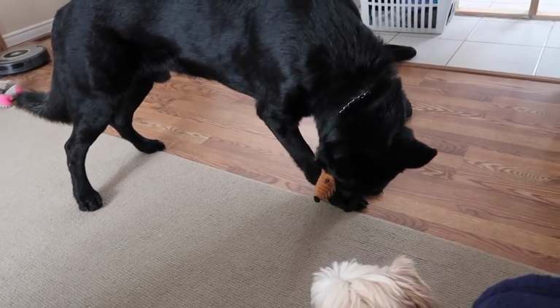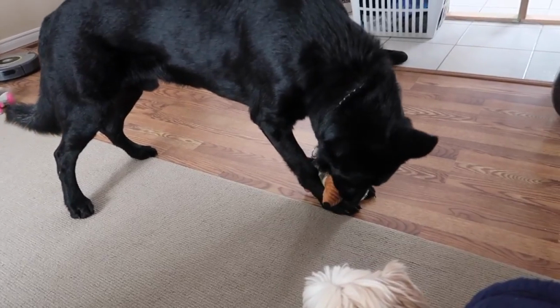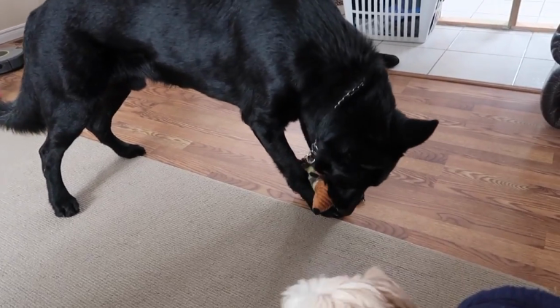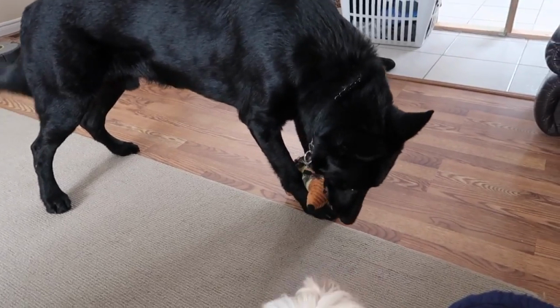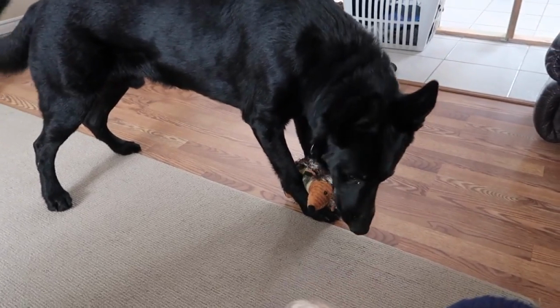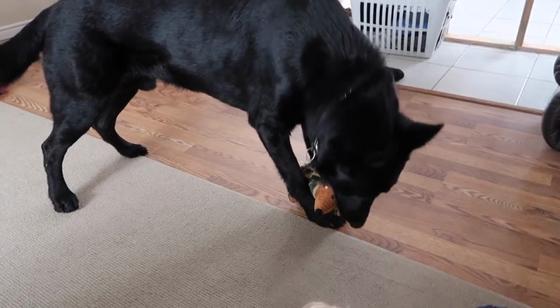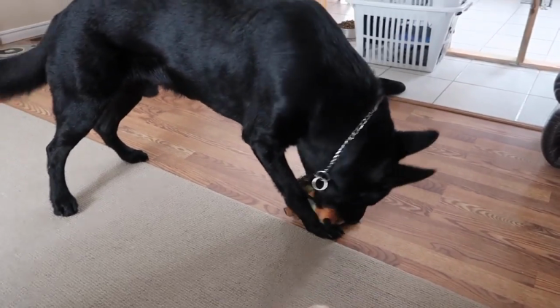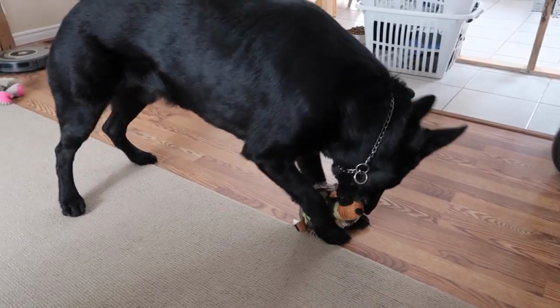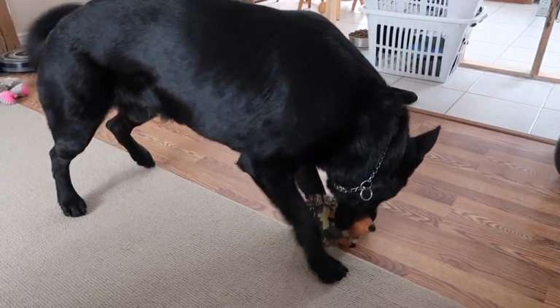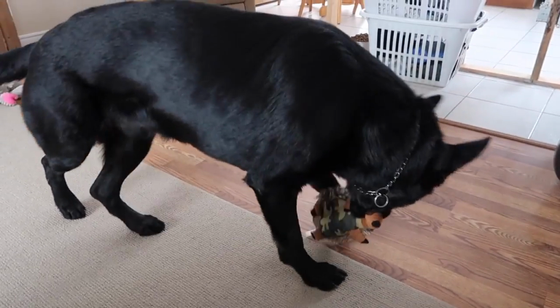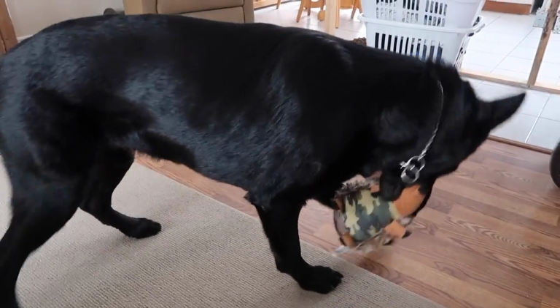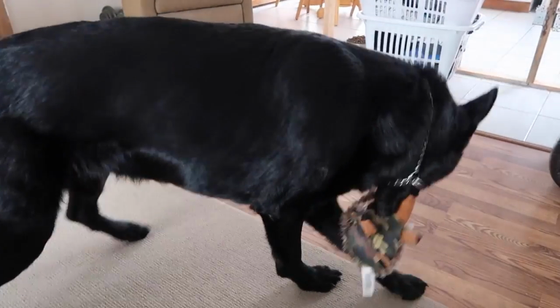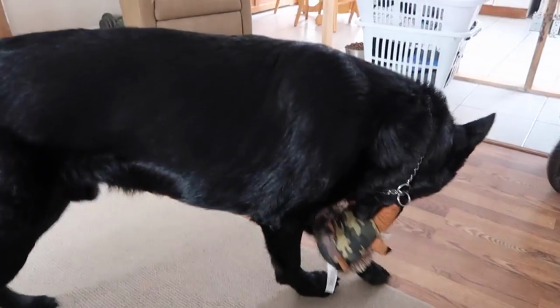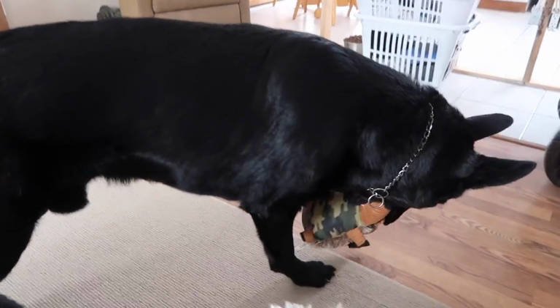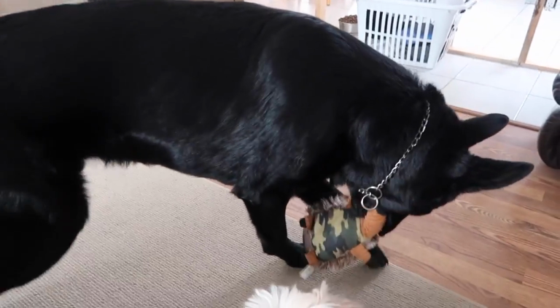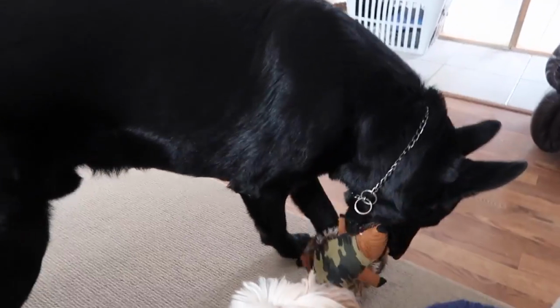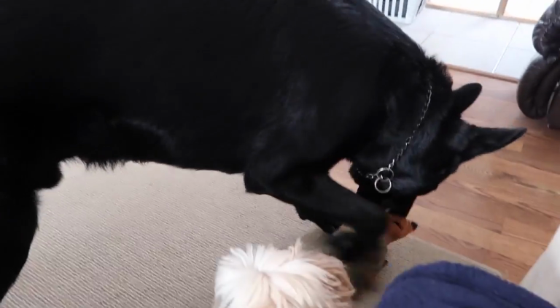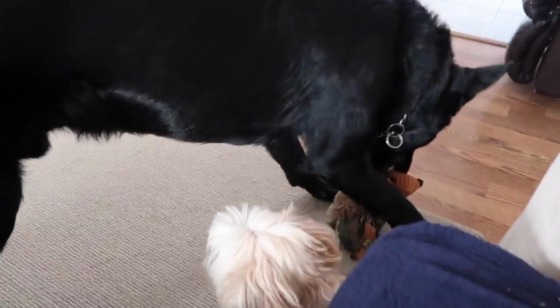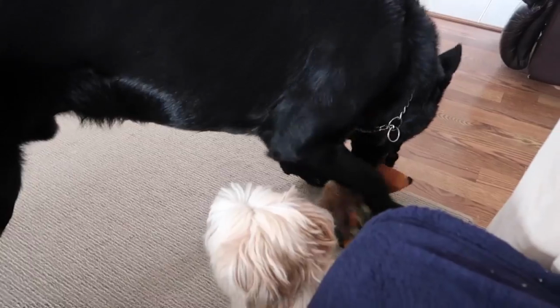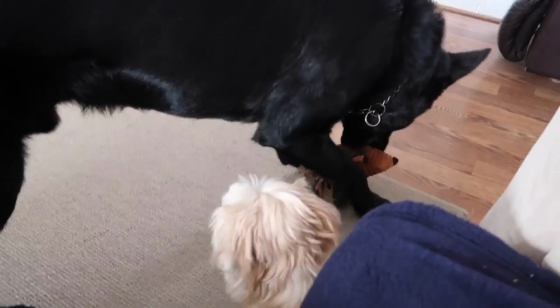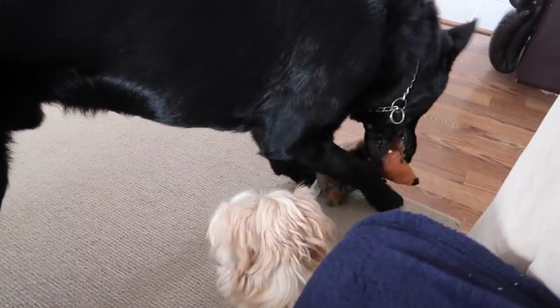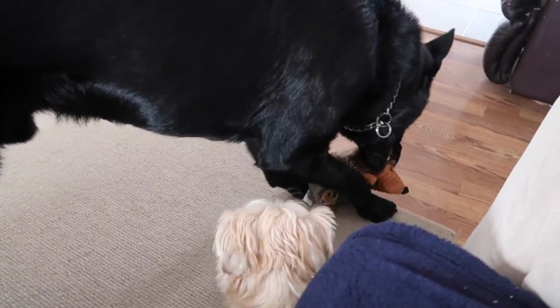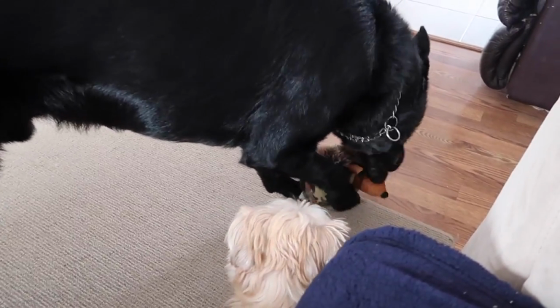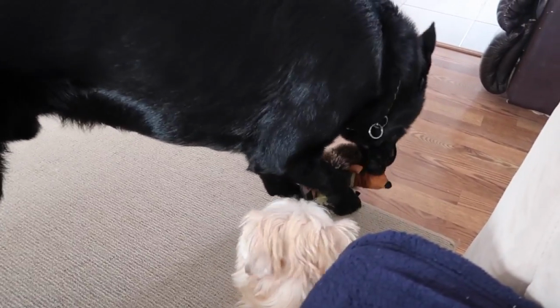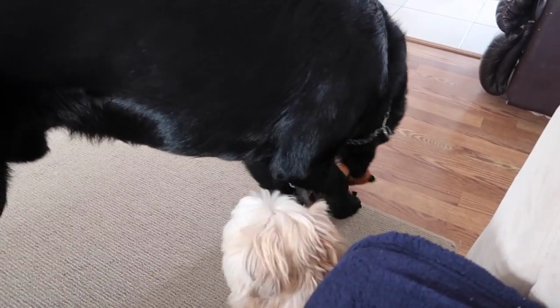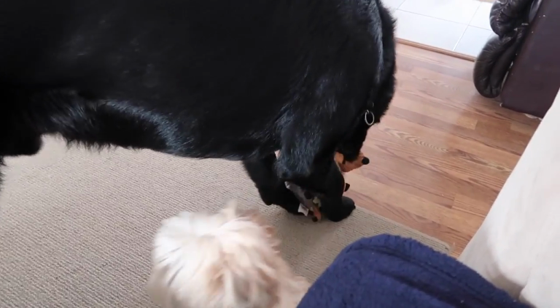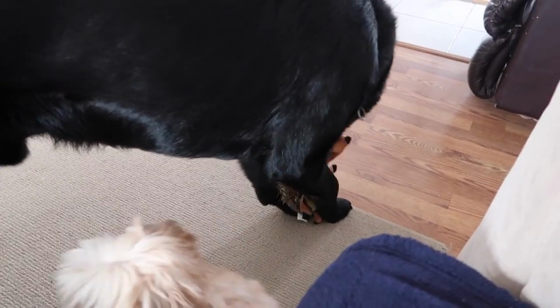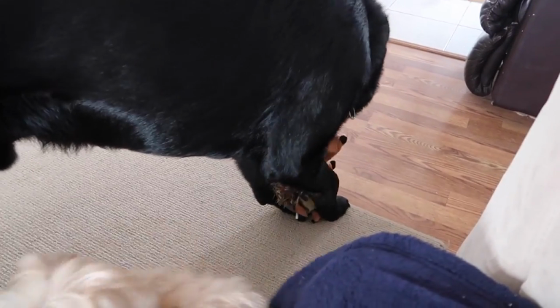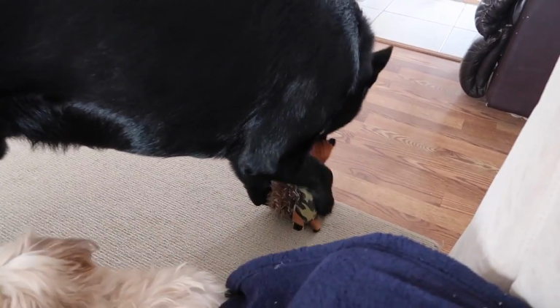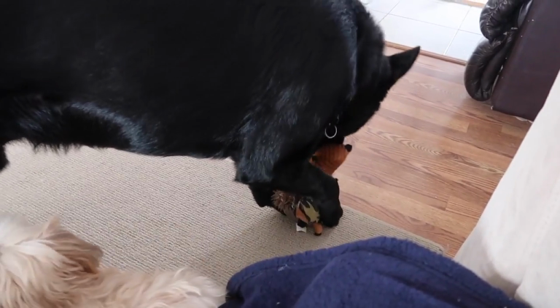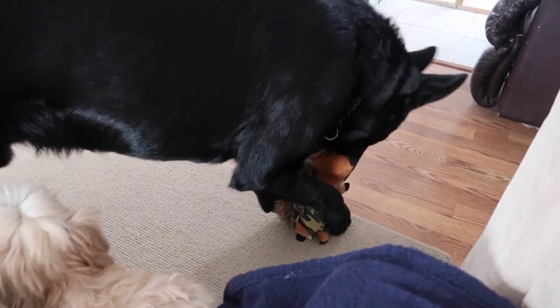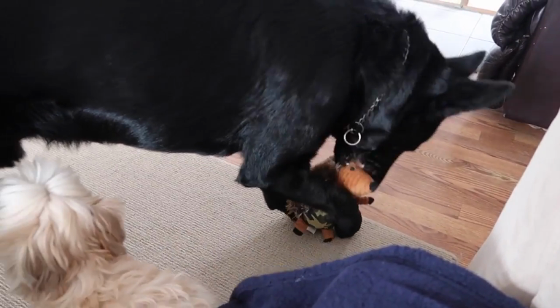Is it your toy, Deez? Is it your toy? Is it yours? Okay, don't take its head off.